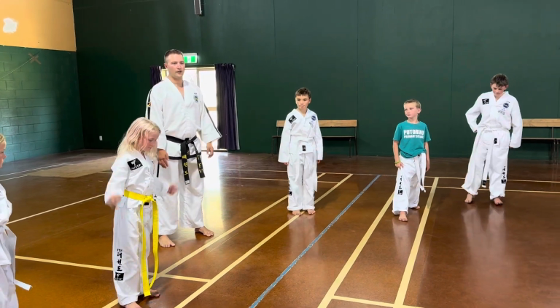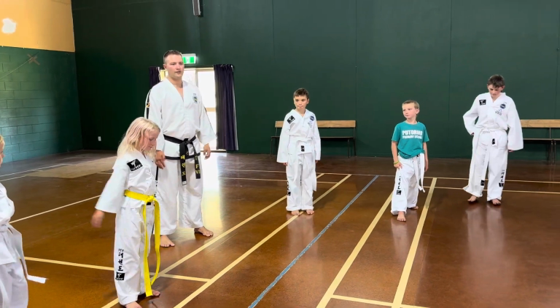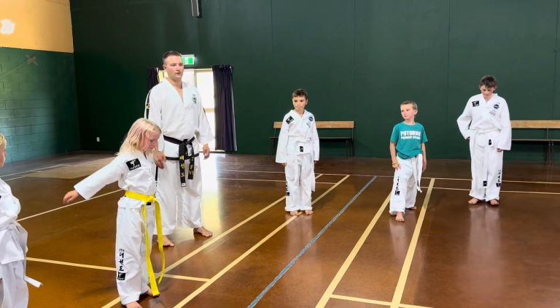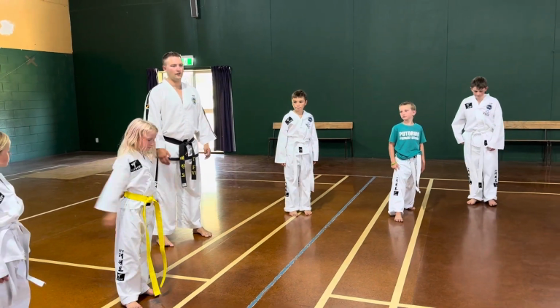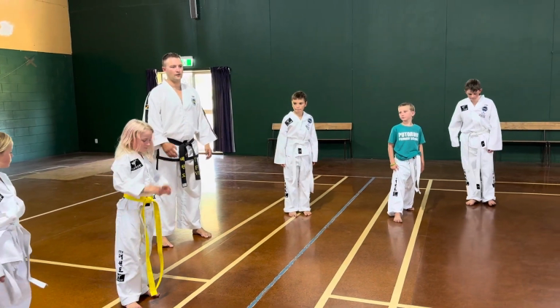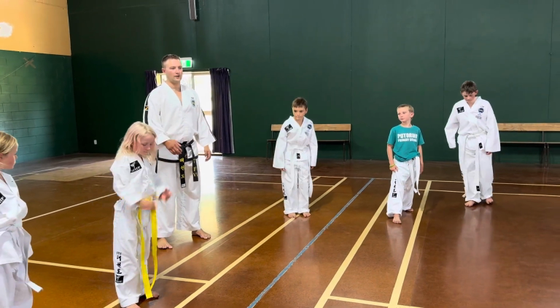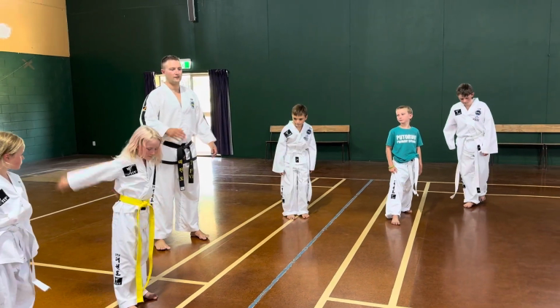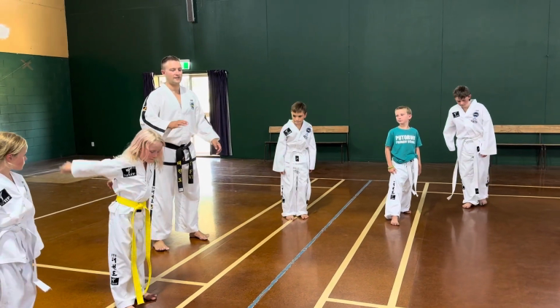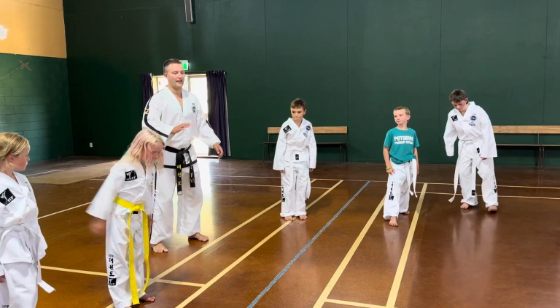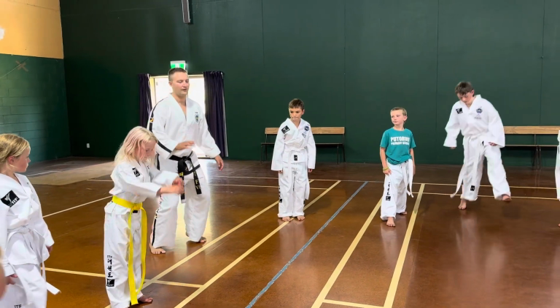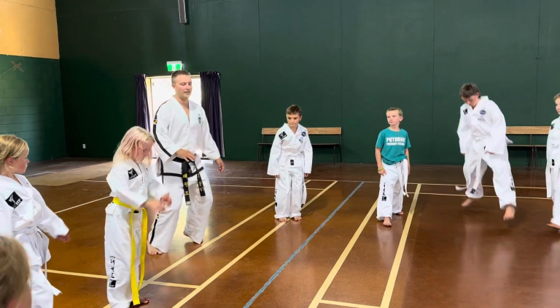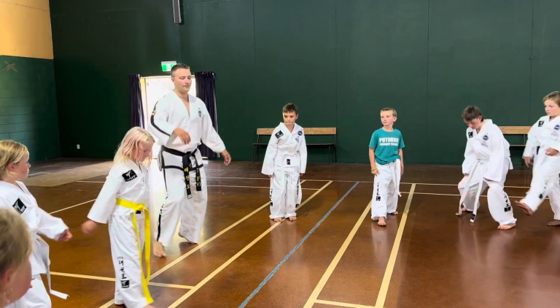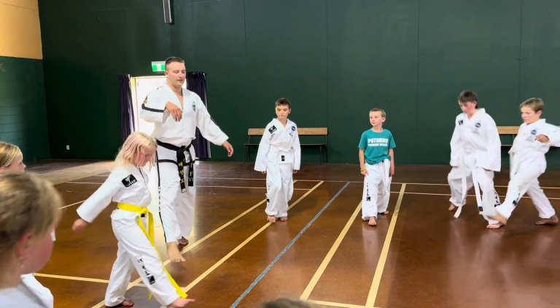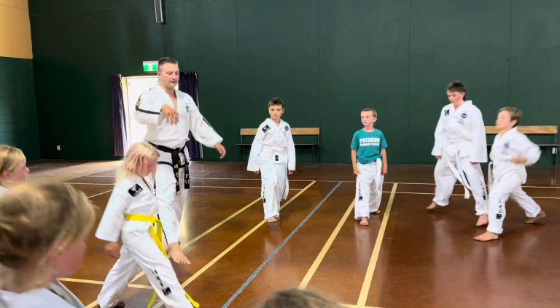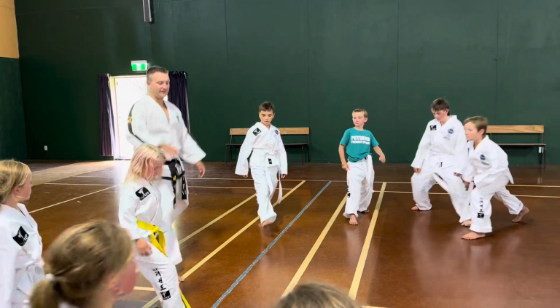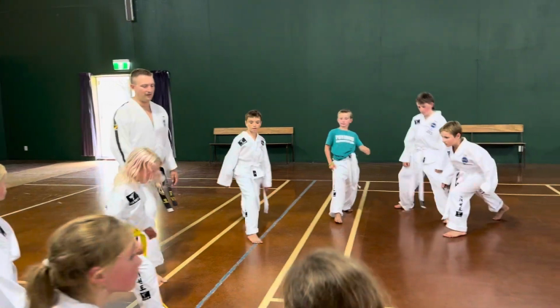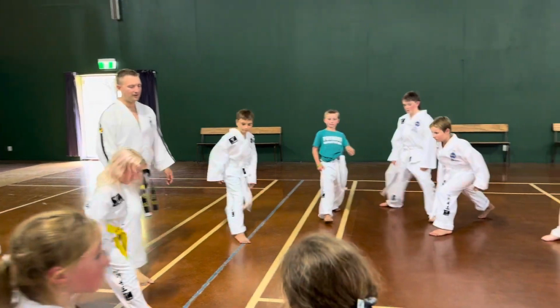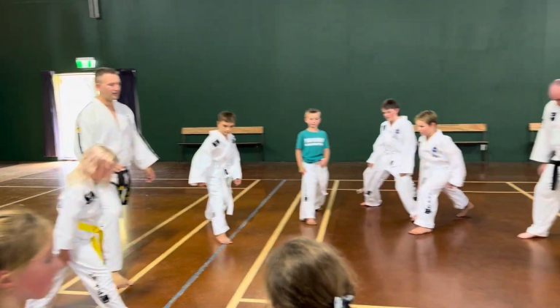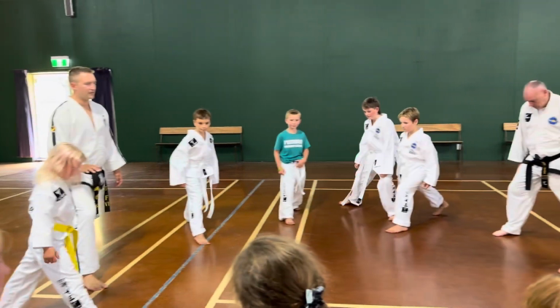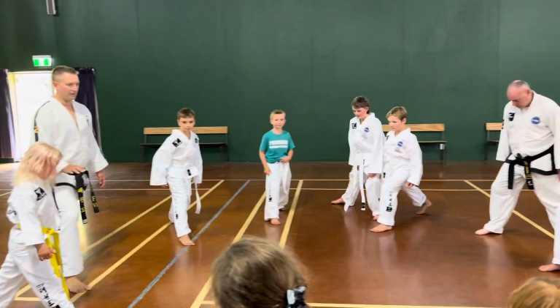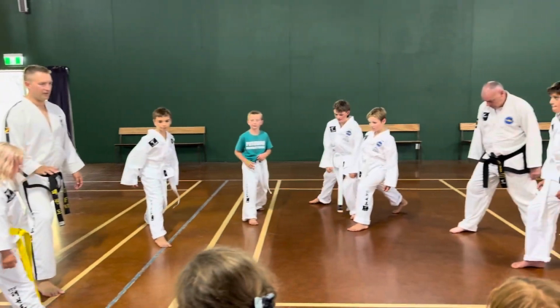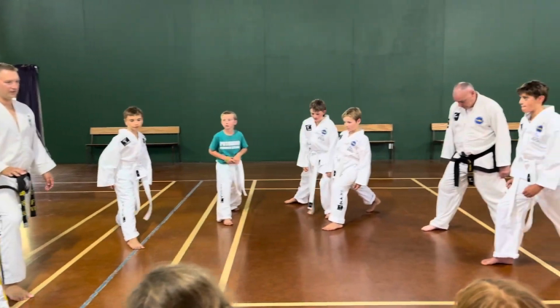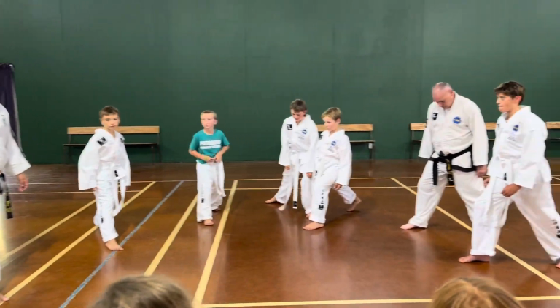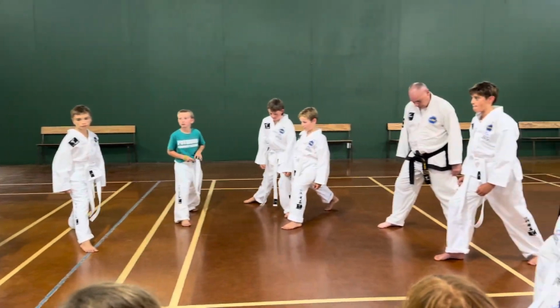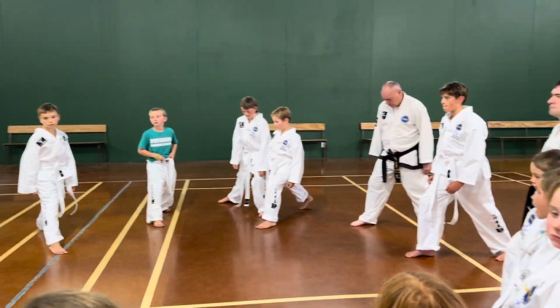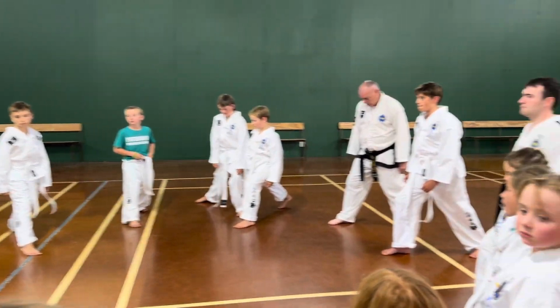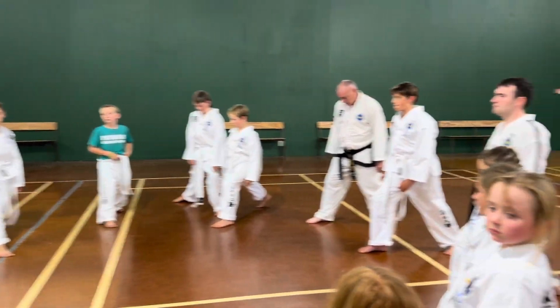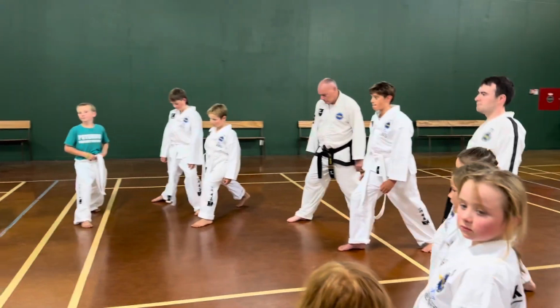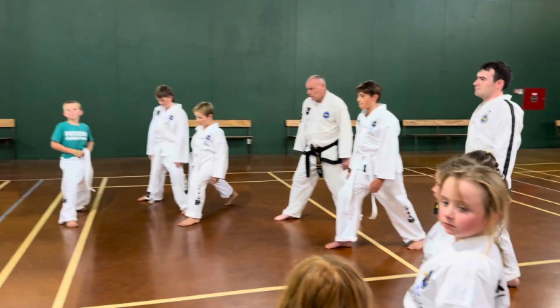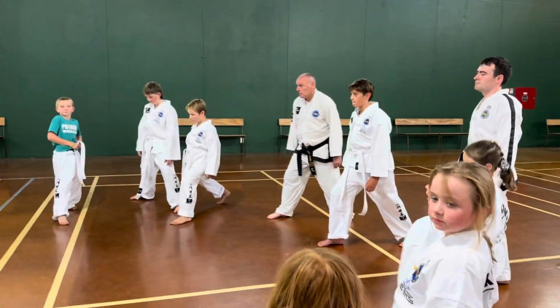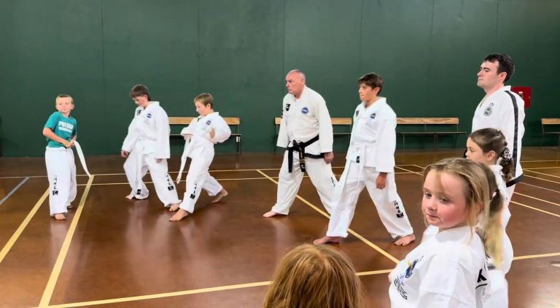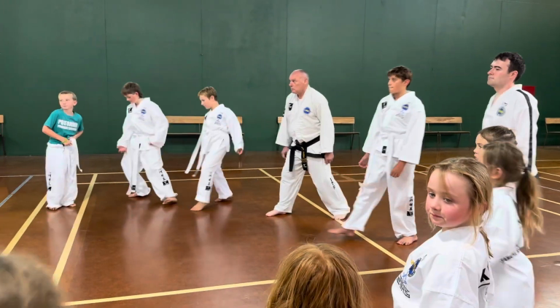Right leg forward, go. Down, up, down. Good, looking good. Back, okay.